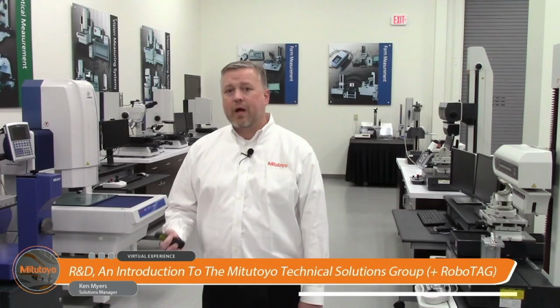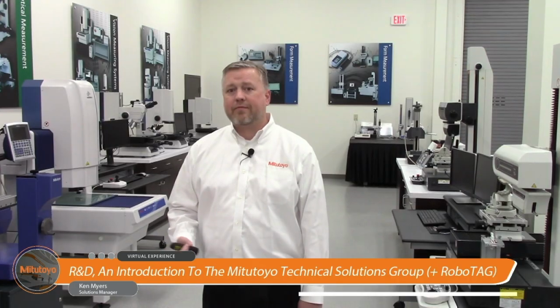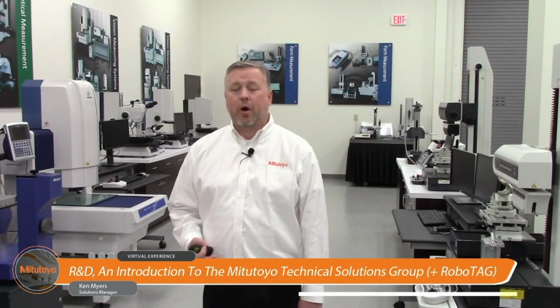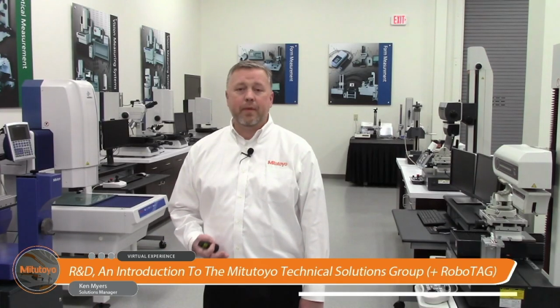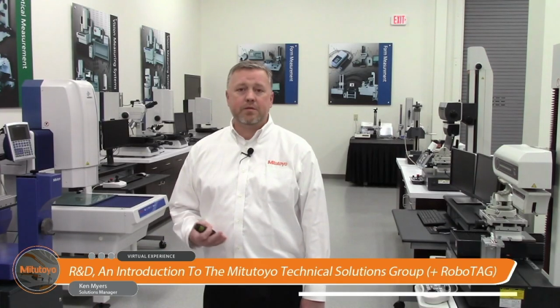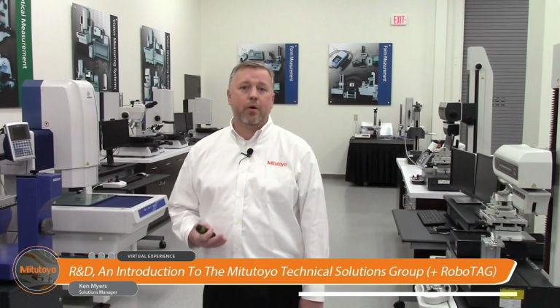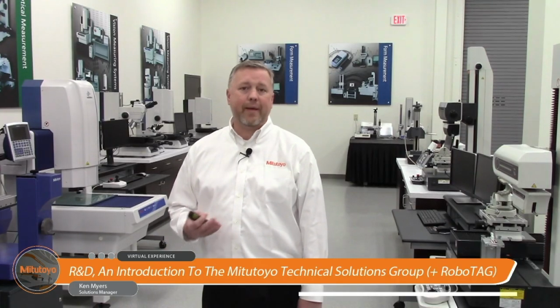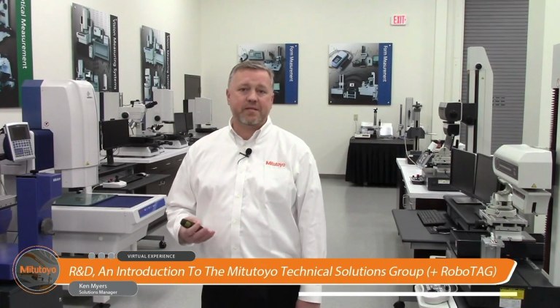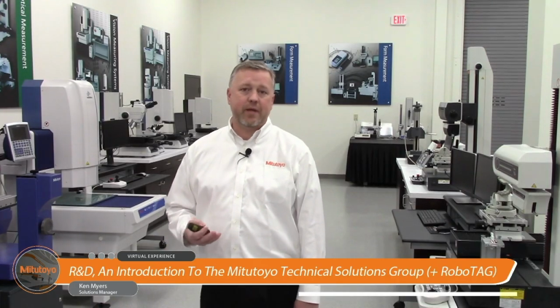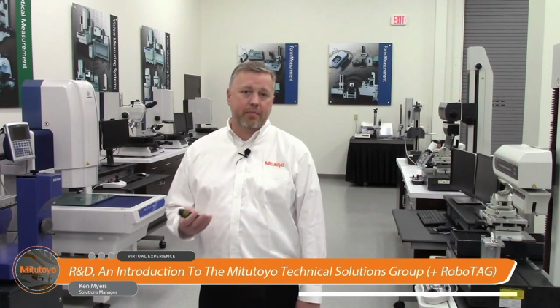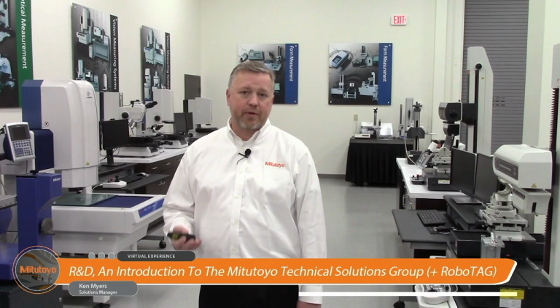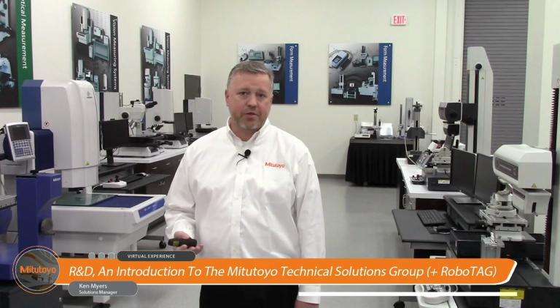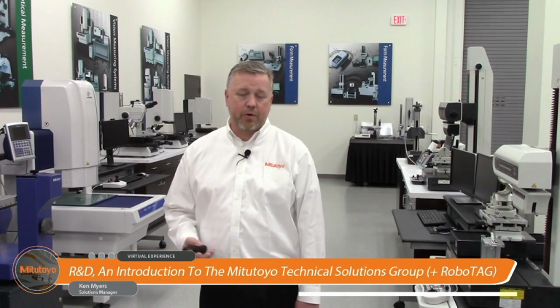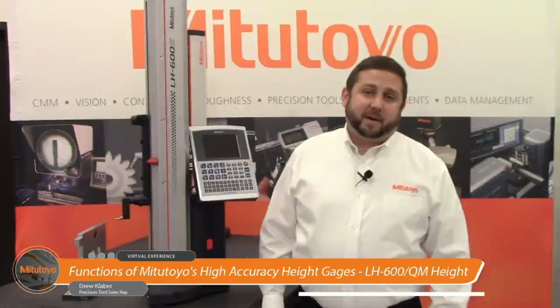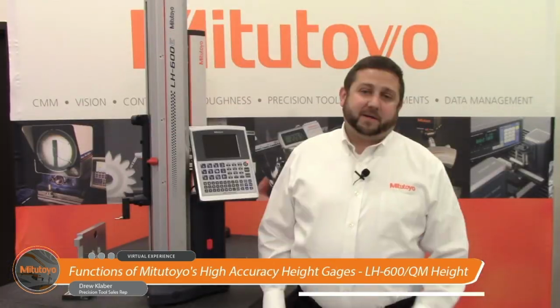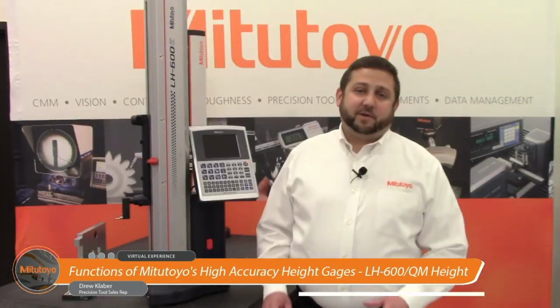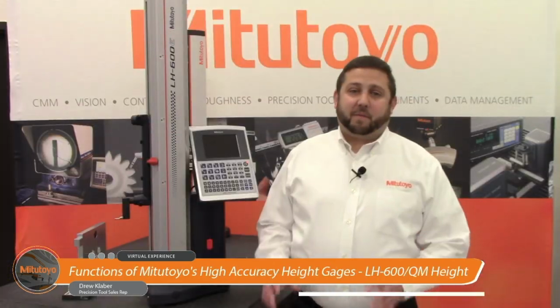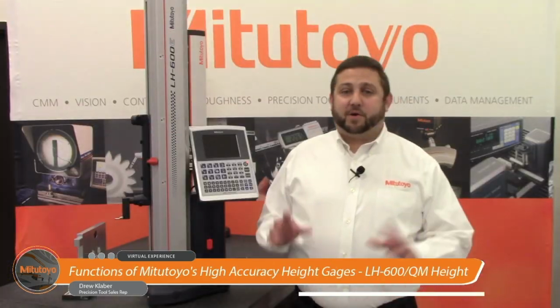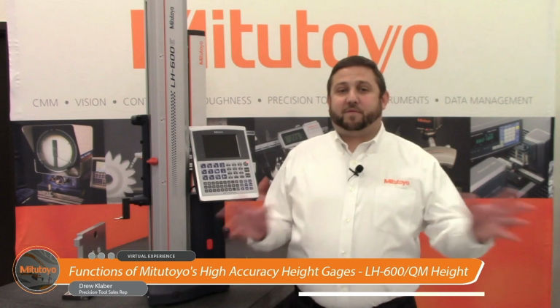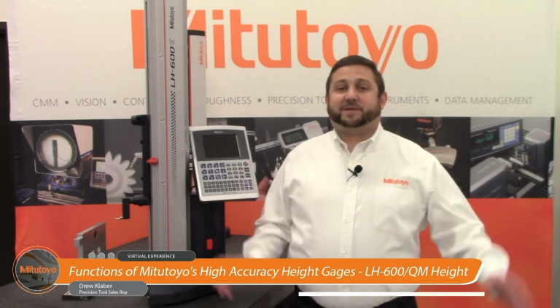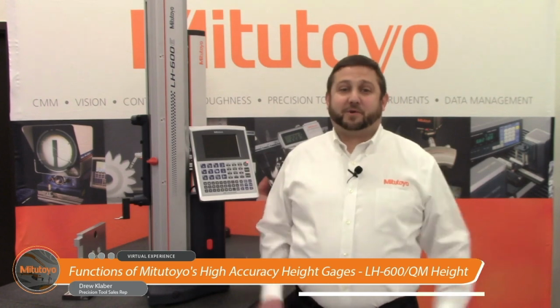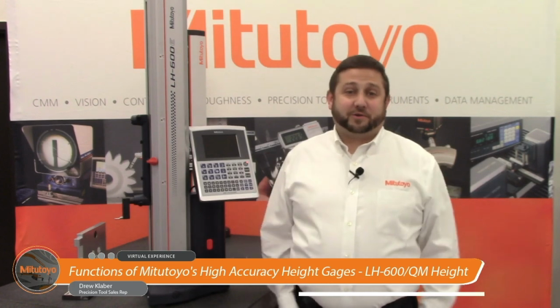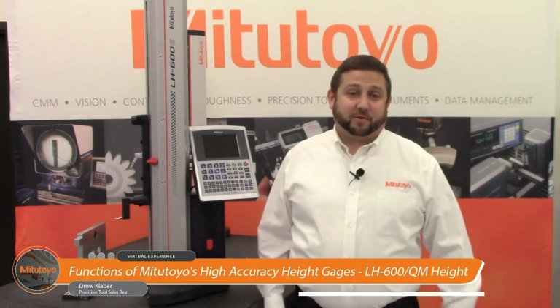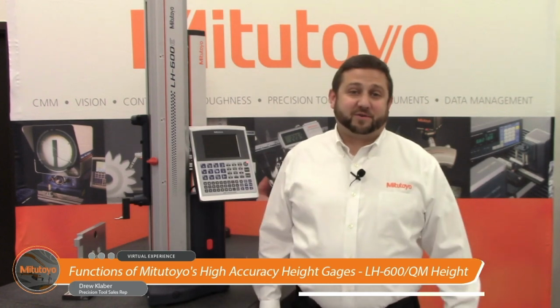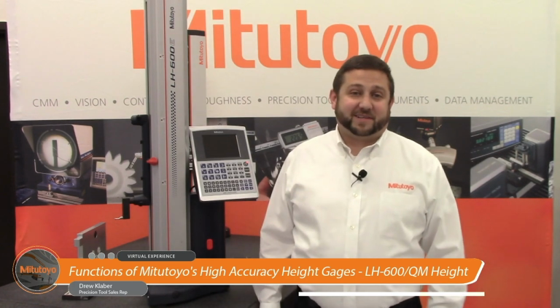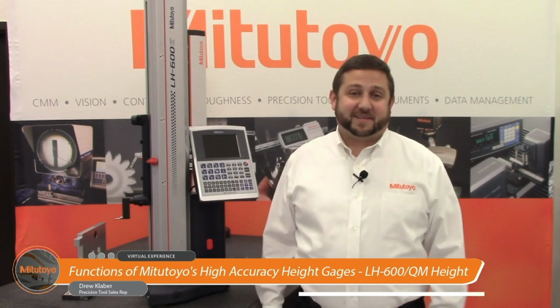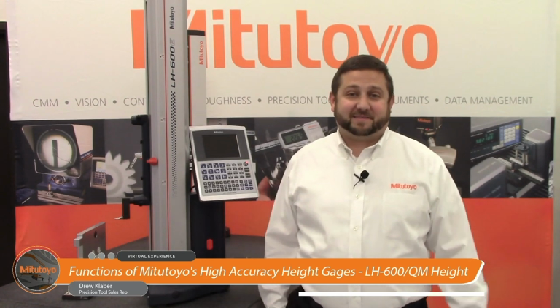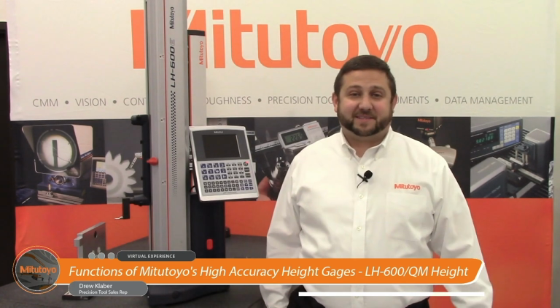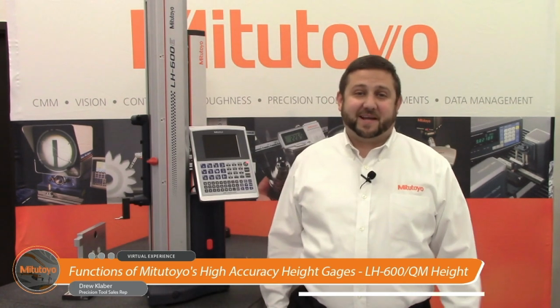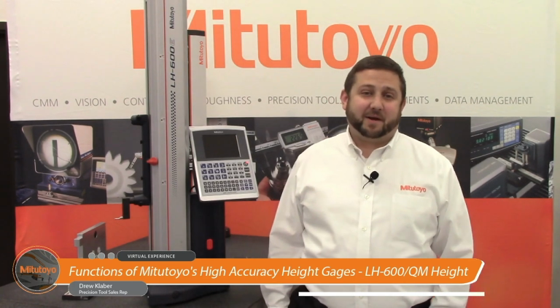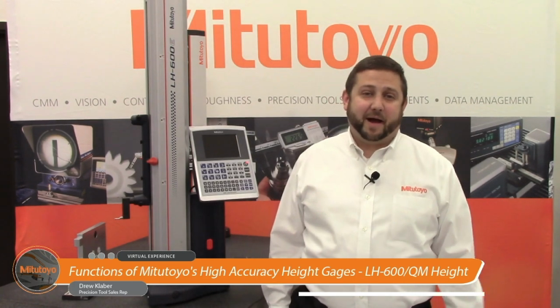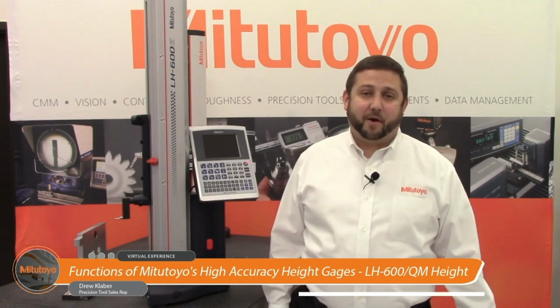Live from our Mitutoyo Mason M3 showroom. I'm coming to you from our beautiful Mitutoyo showroom just outside of Cincinnati, Ohio.